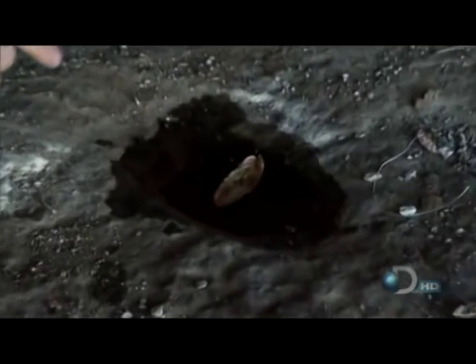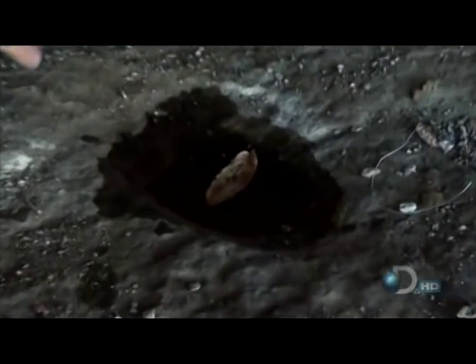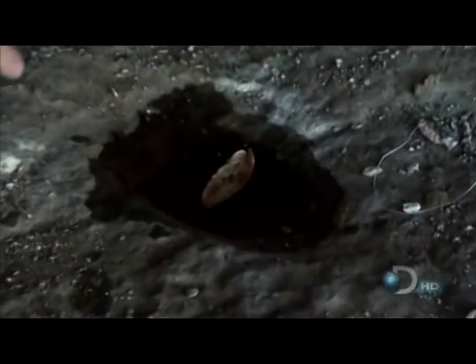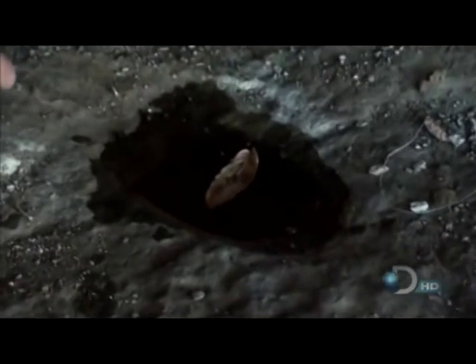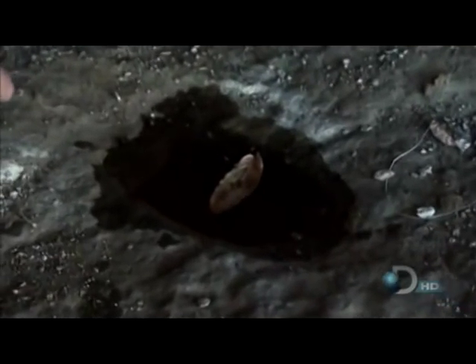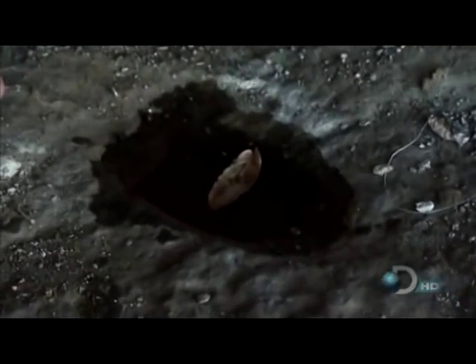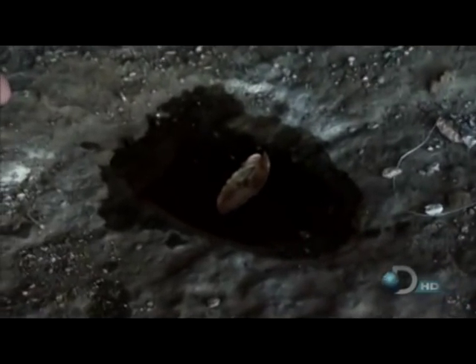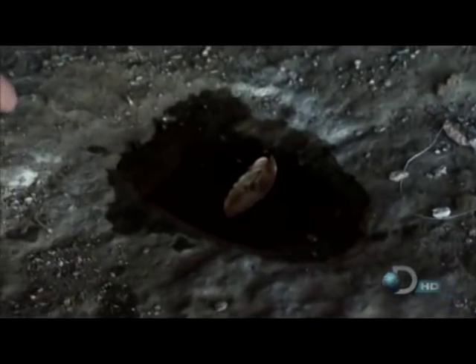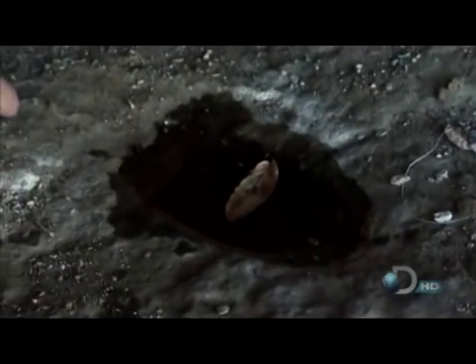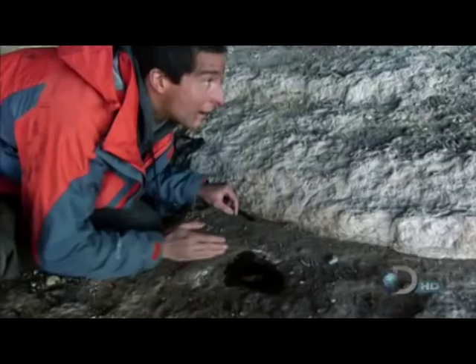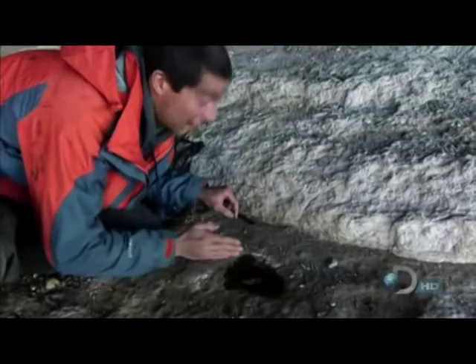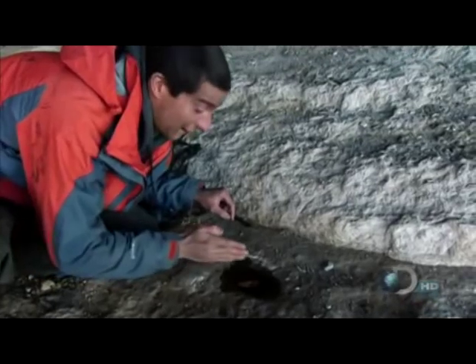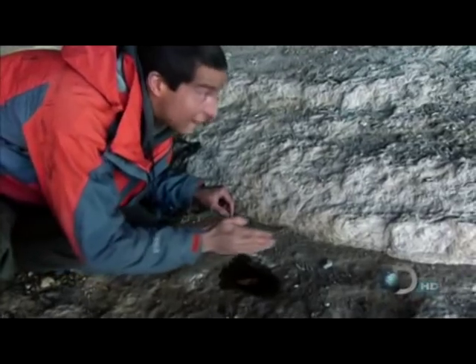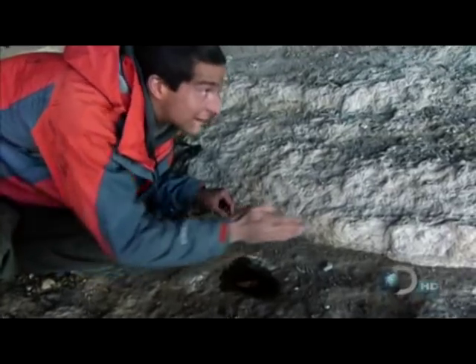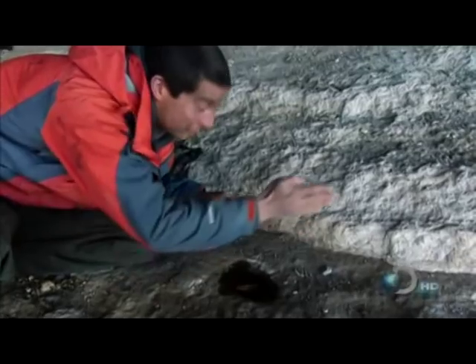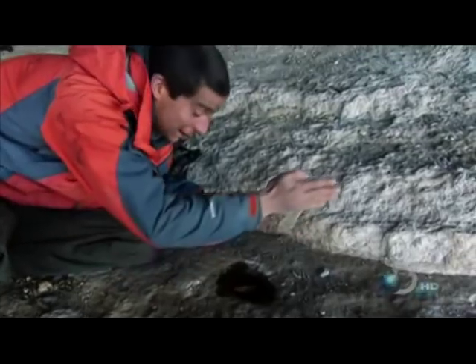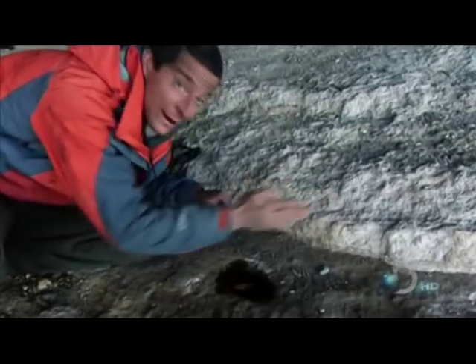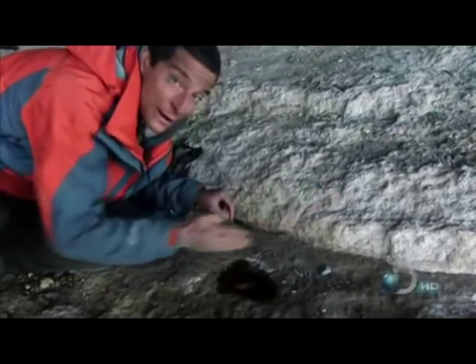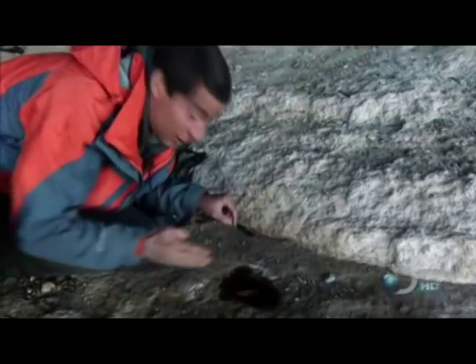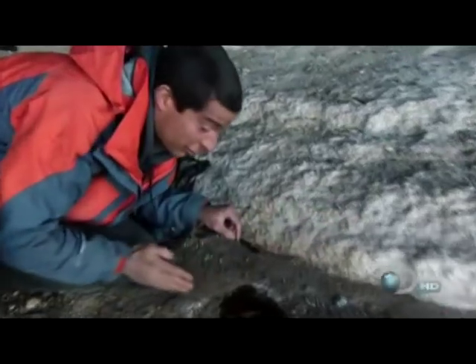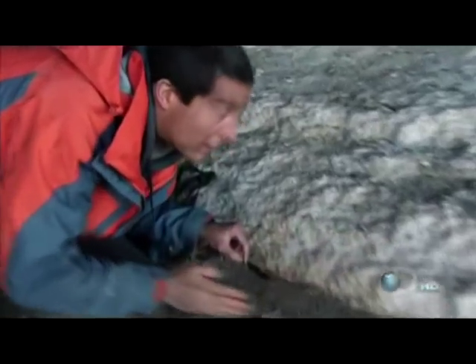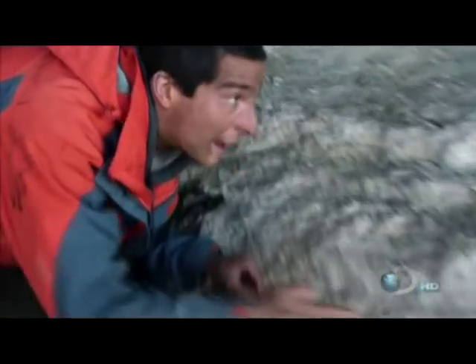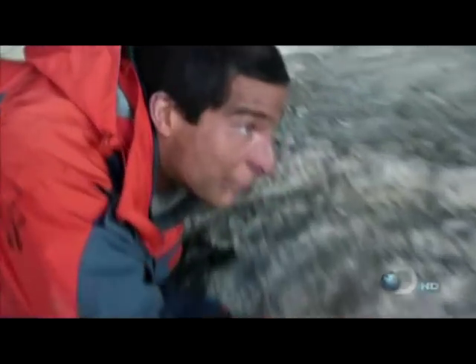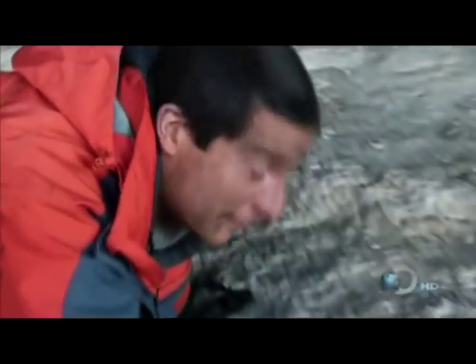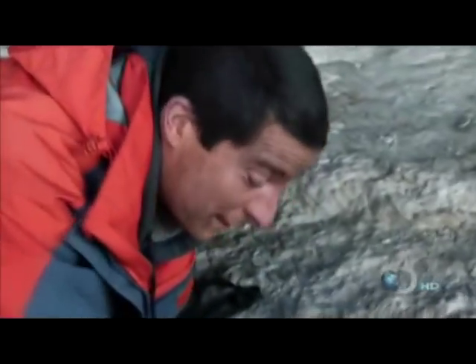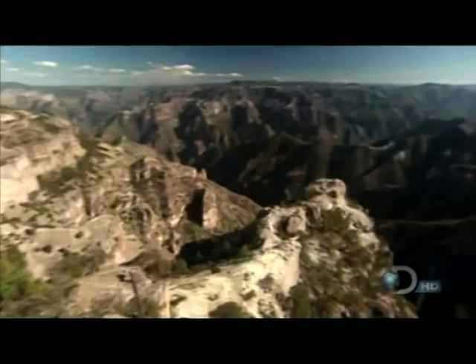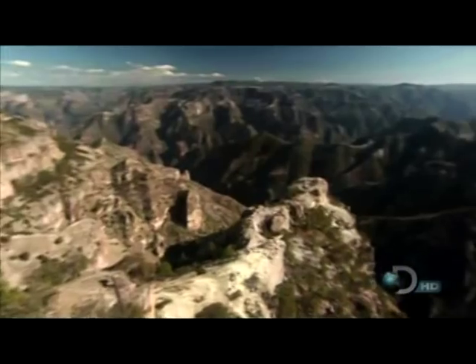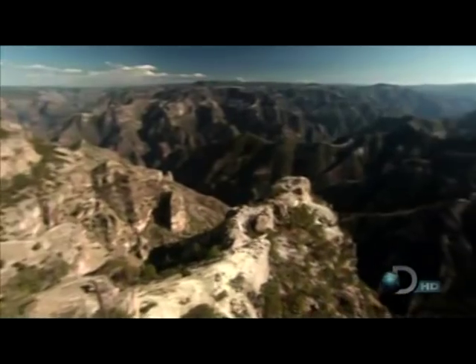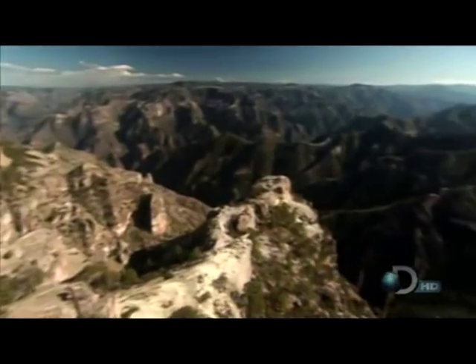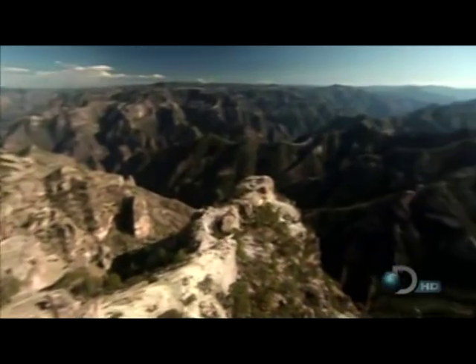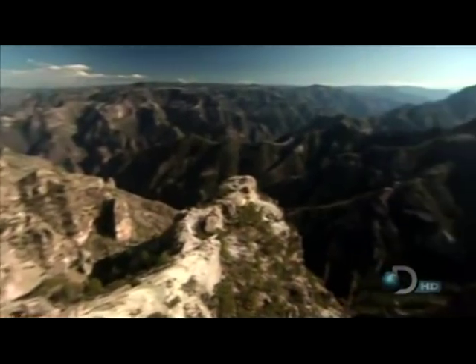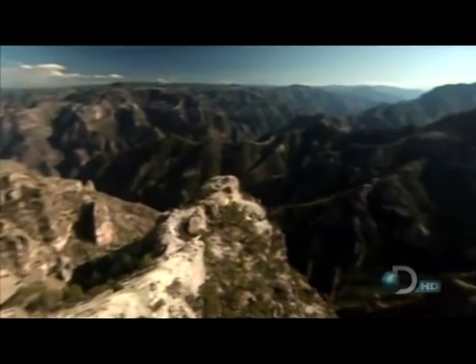Beginning to swing around — and that's giving me a good, reliable north-south line.